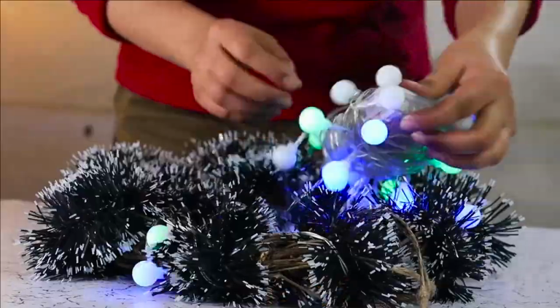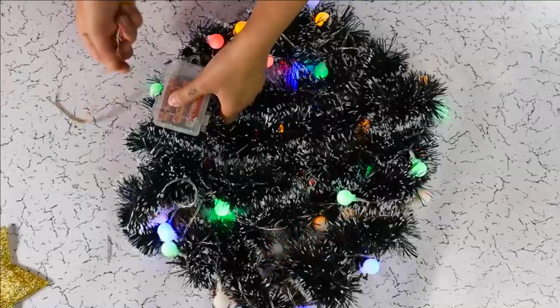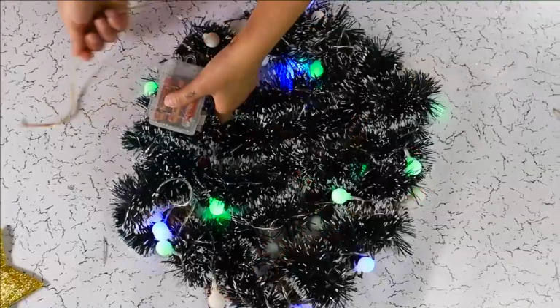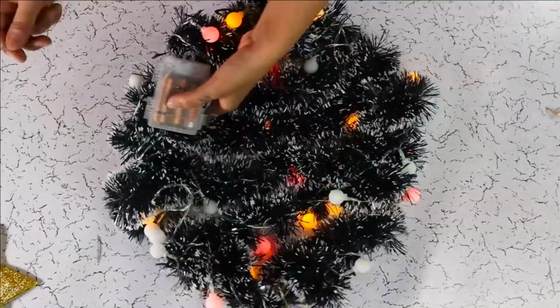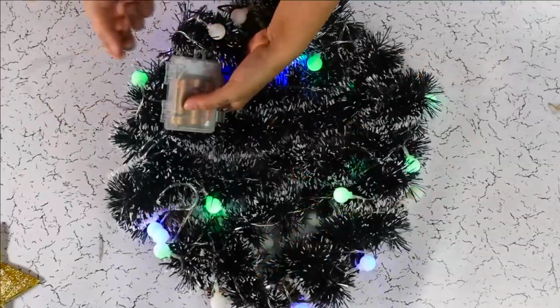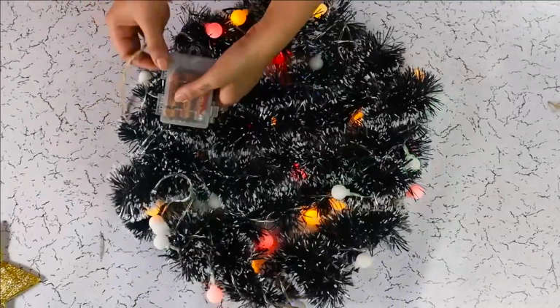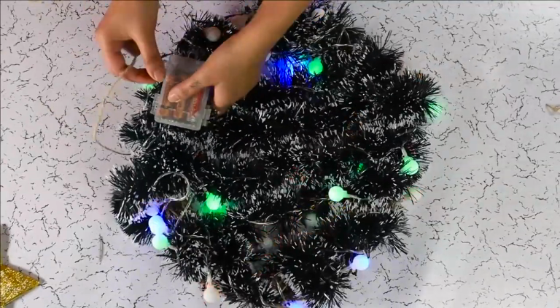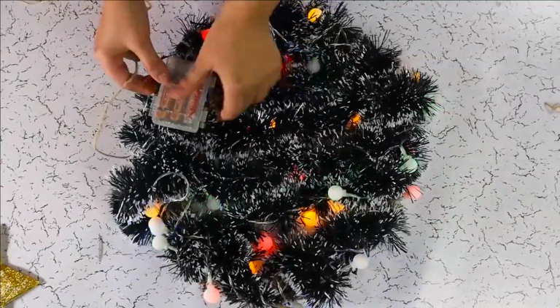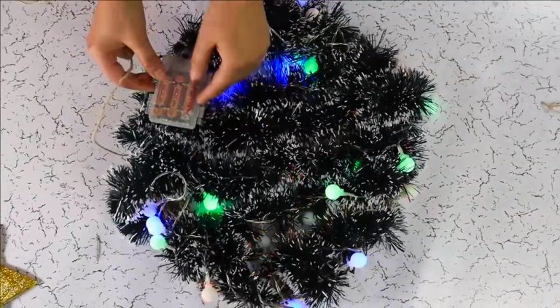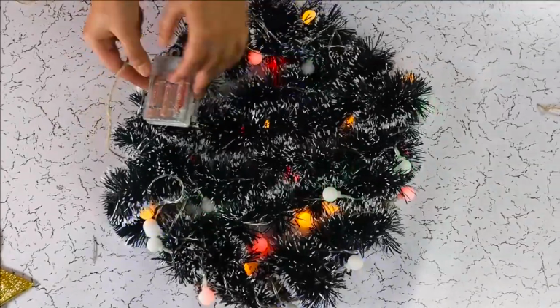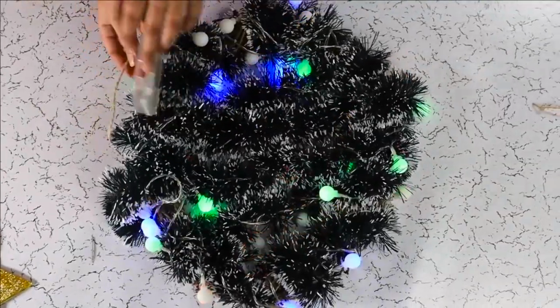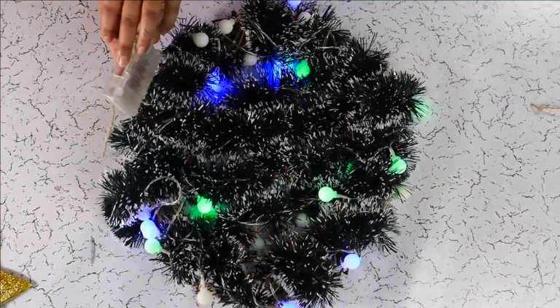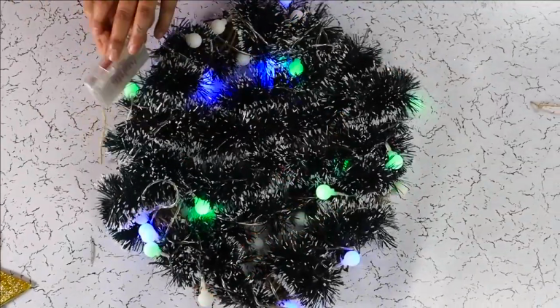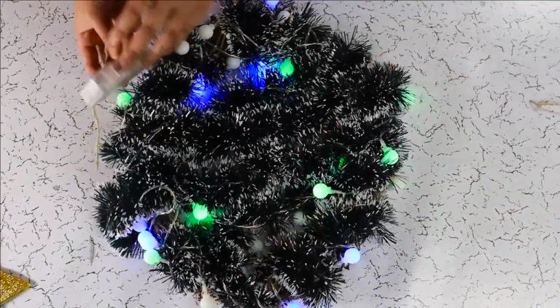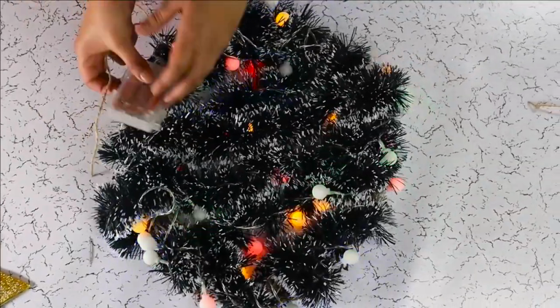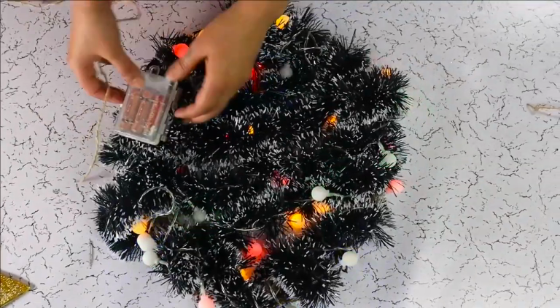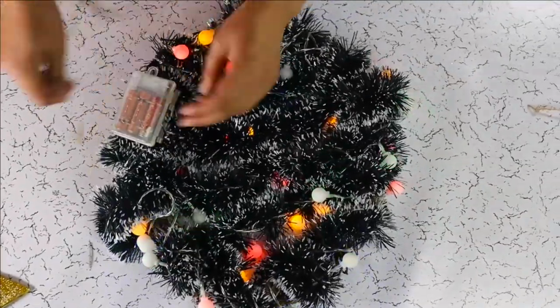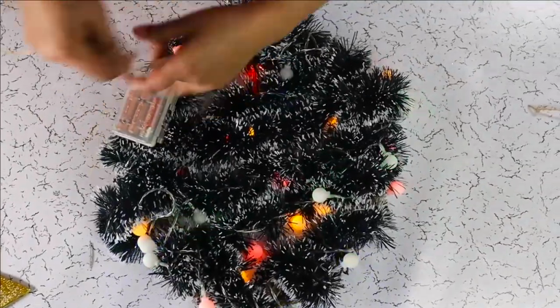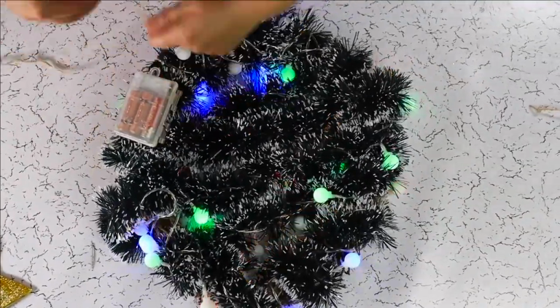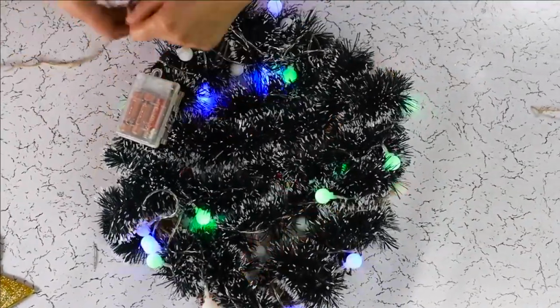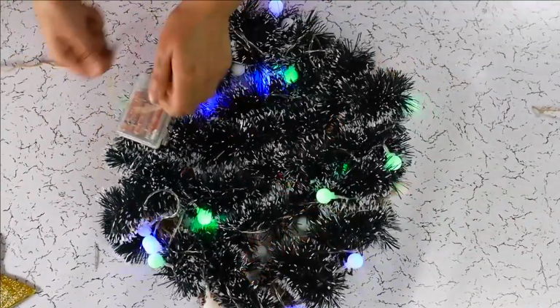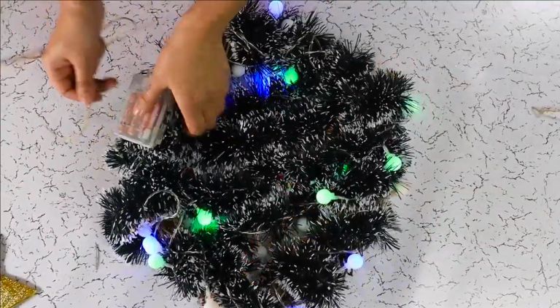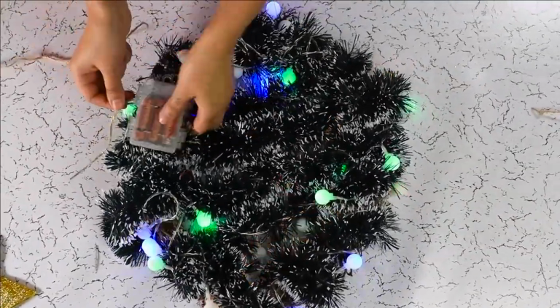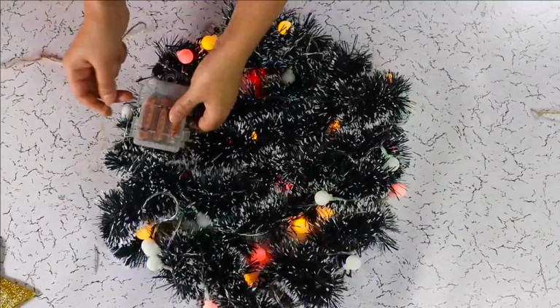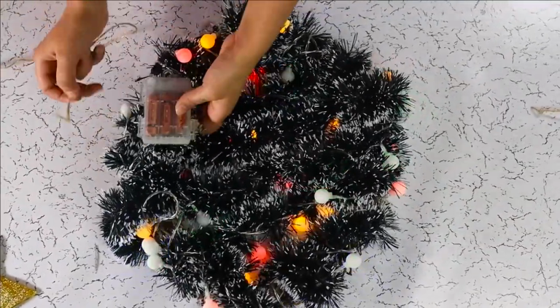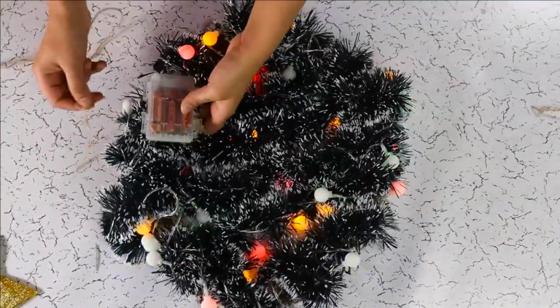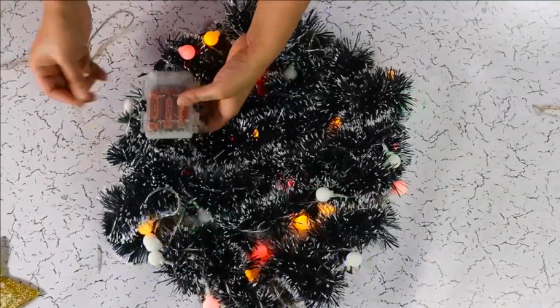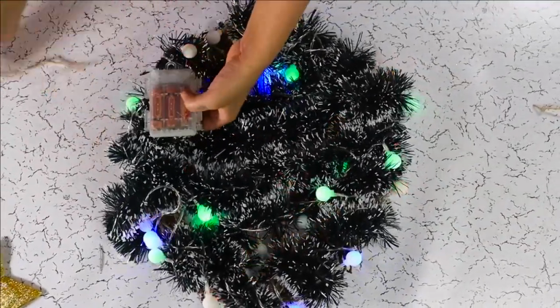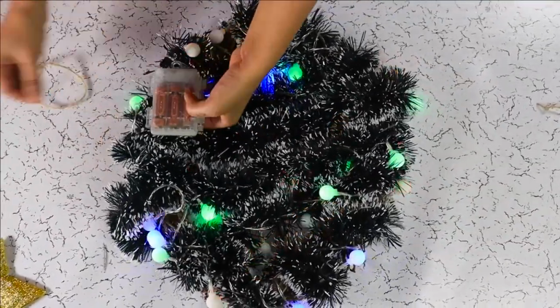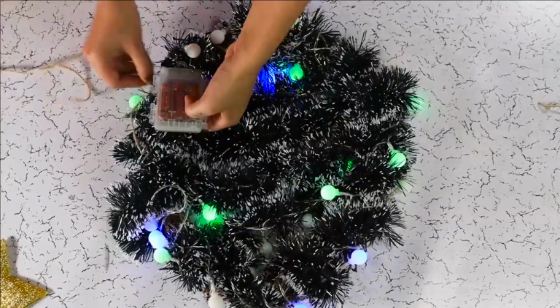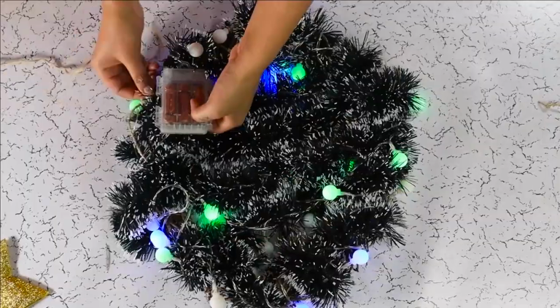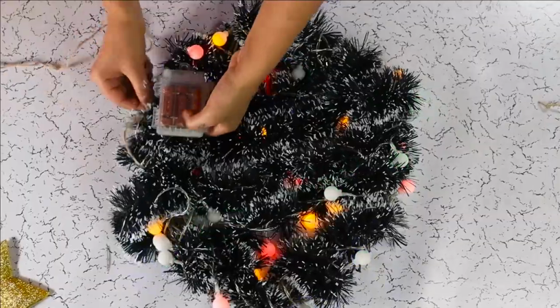If you're using a bulky battery, you need to hide it in a bag.